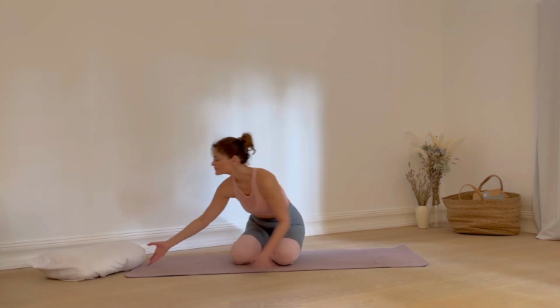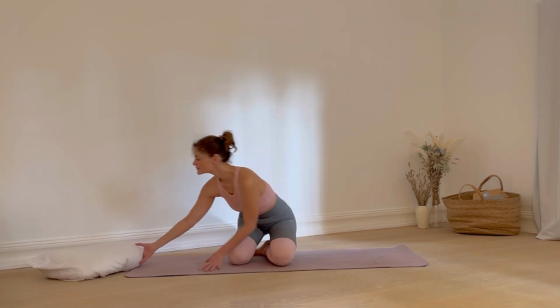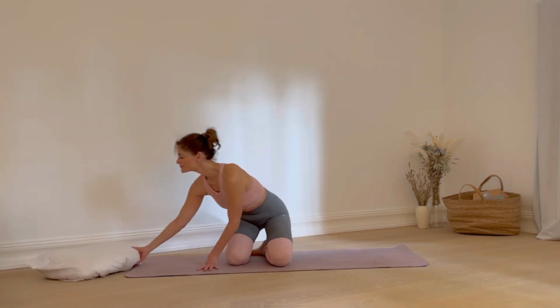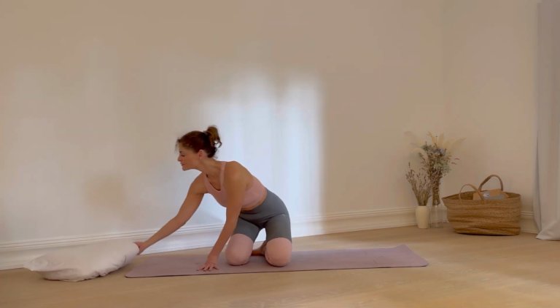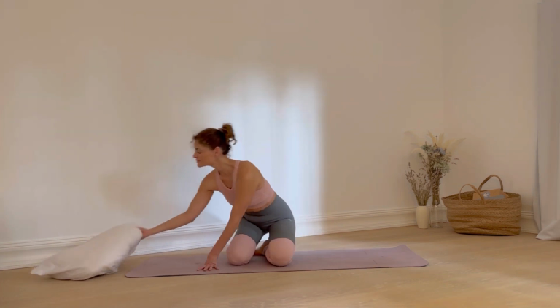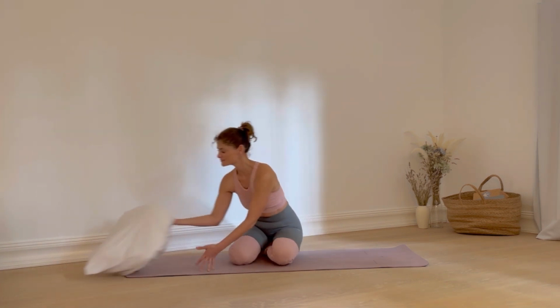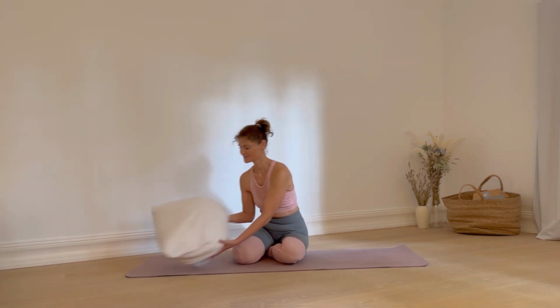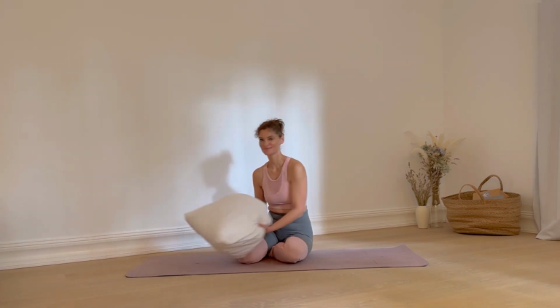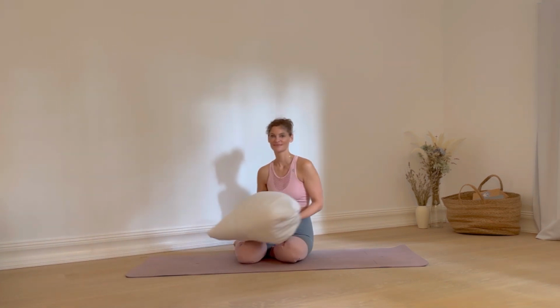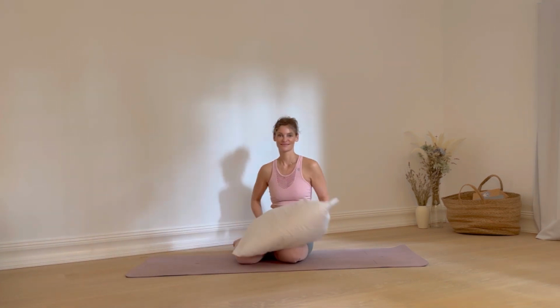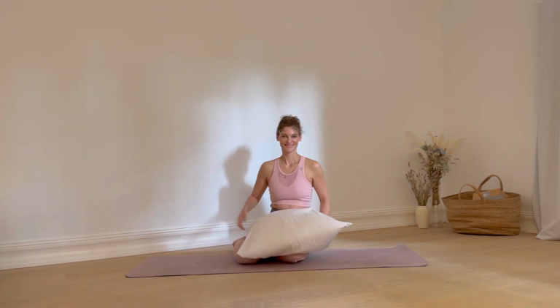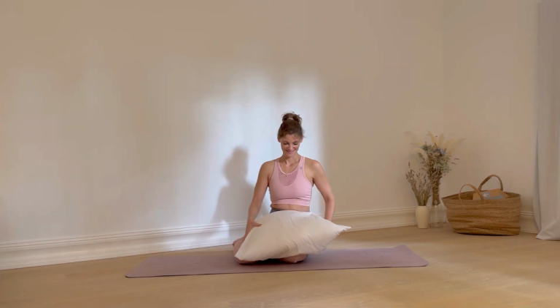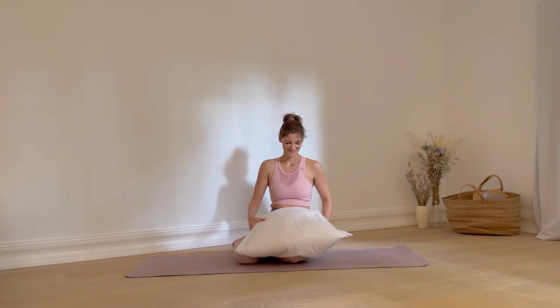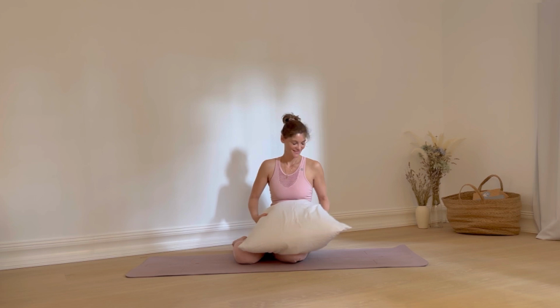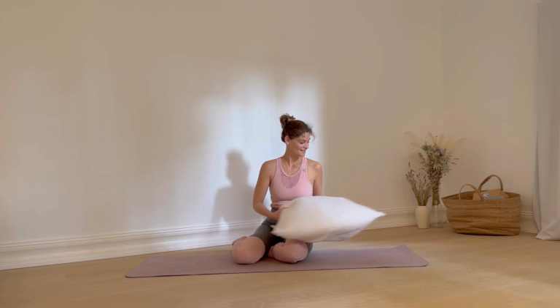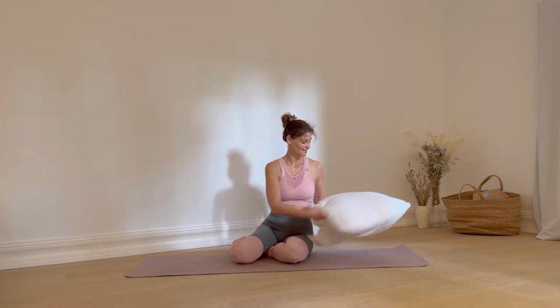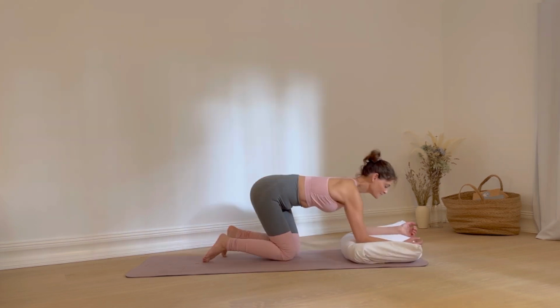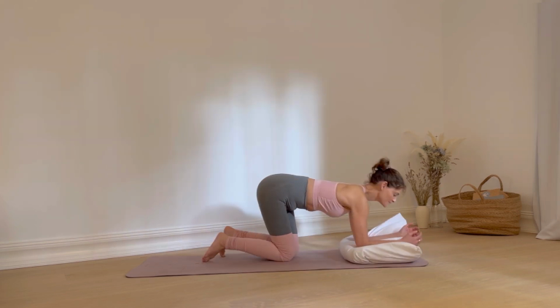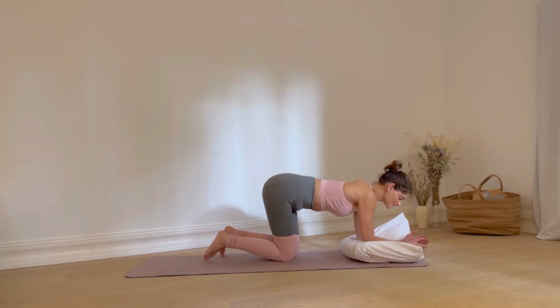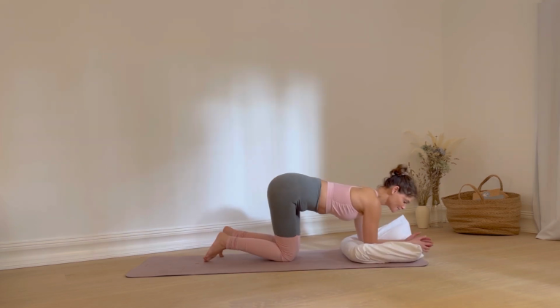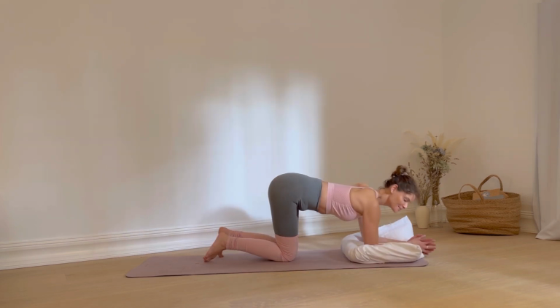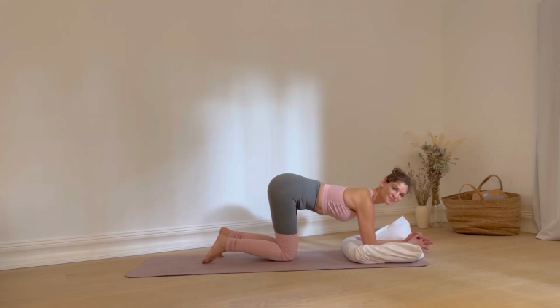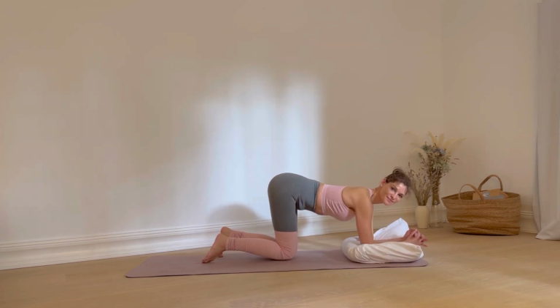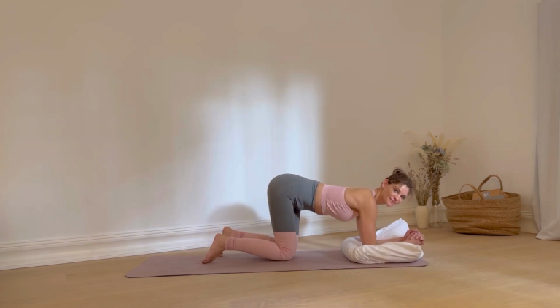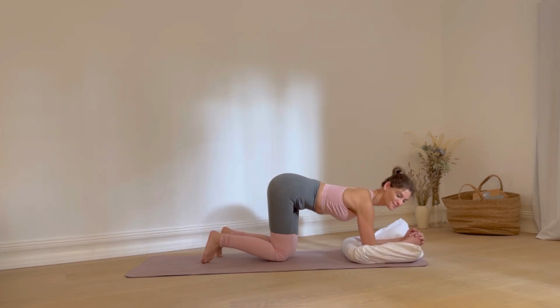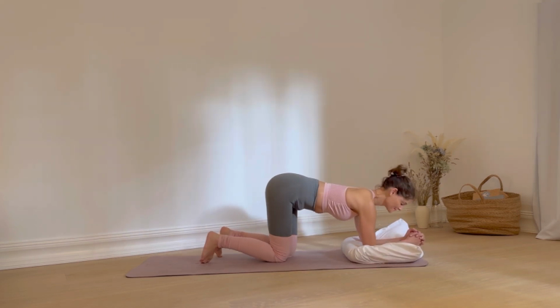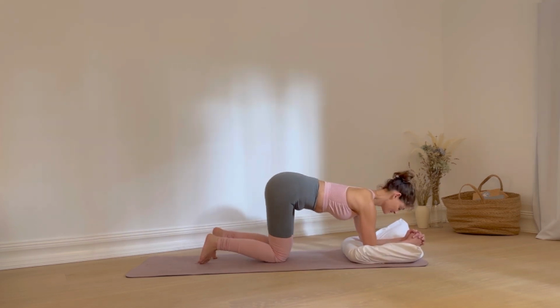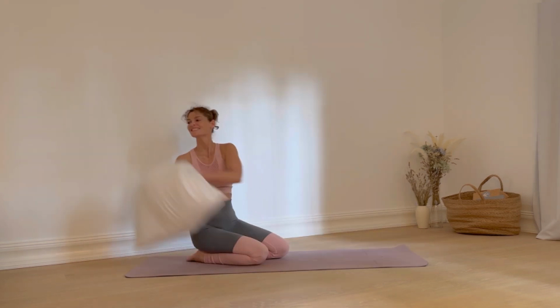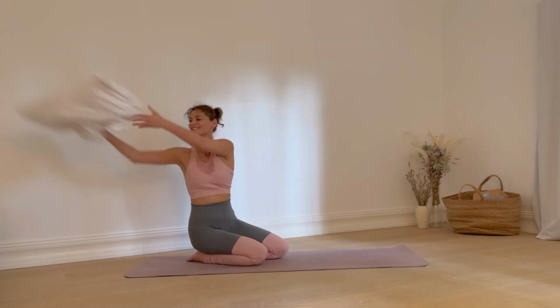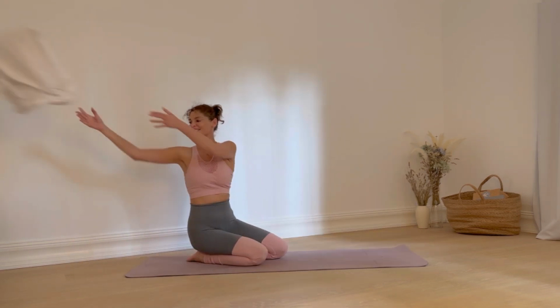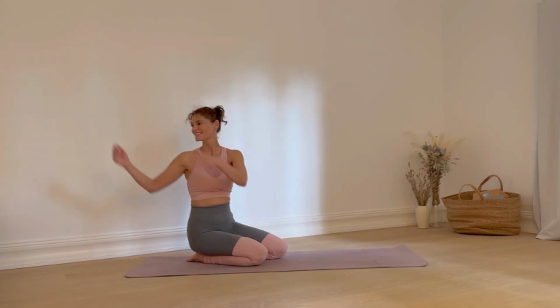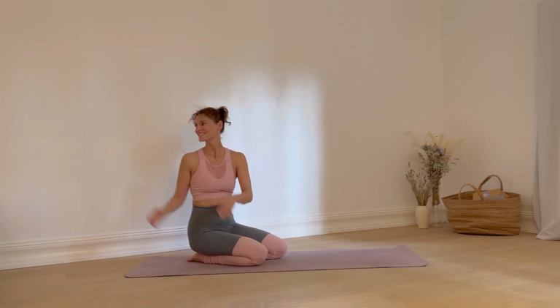If your forearms hurt in the position of these exercises, rest them on a pillow. I'm okay without it, so let's get started.